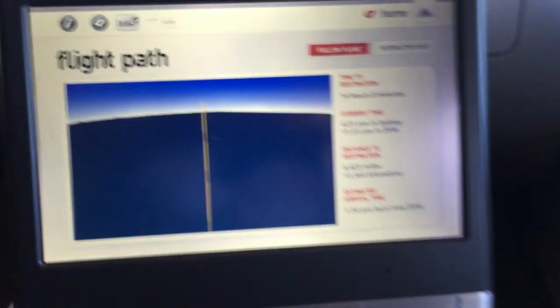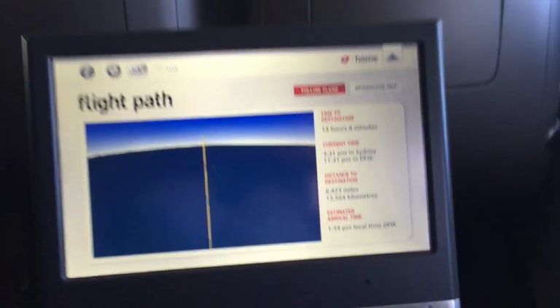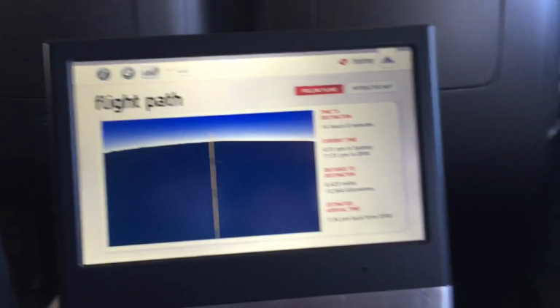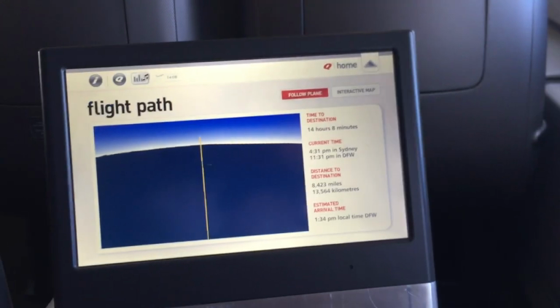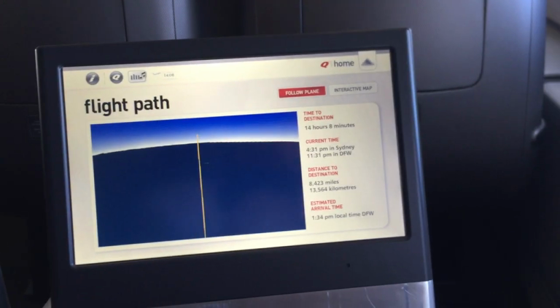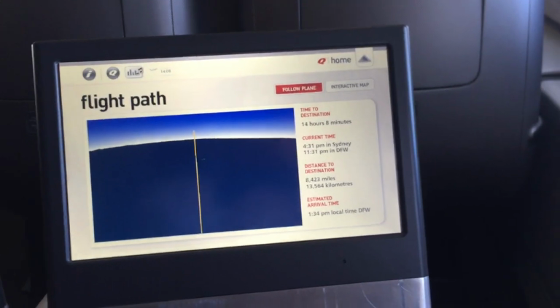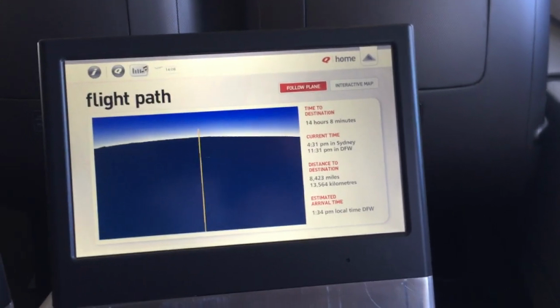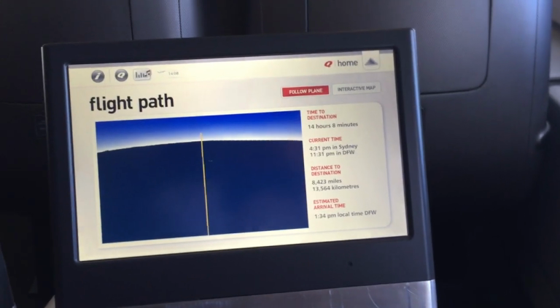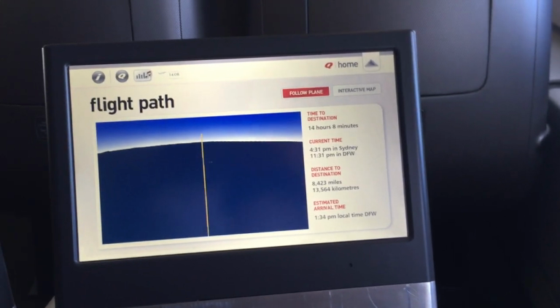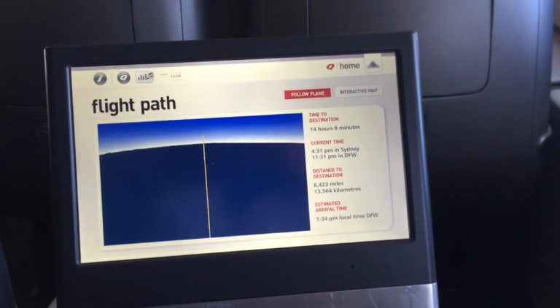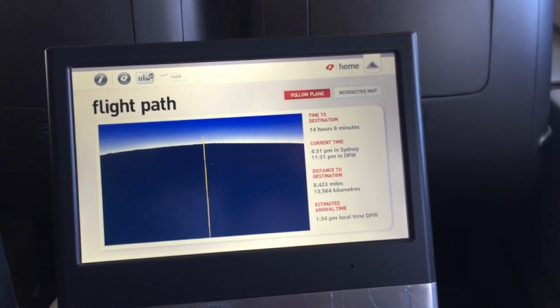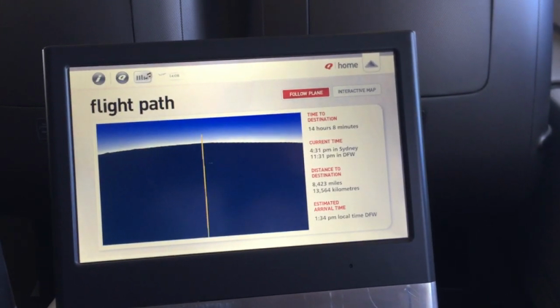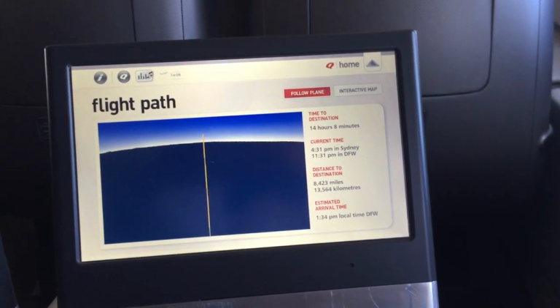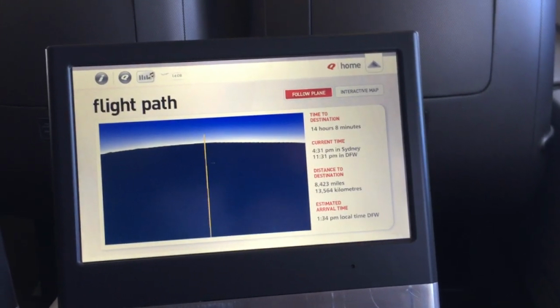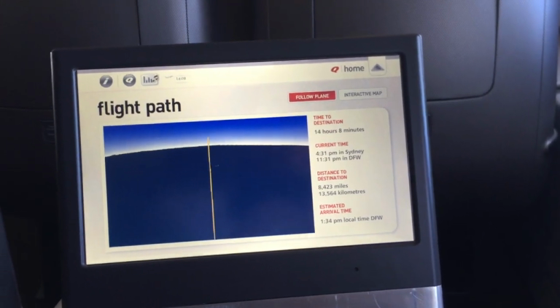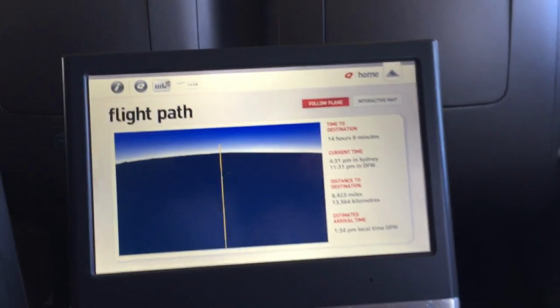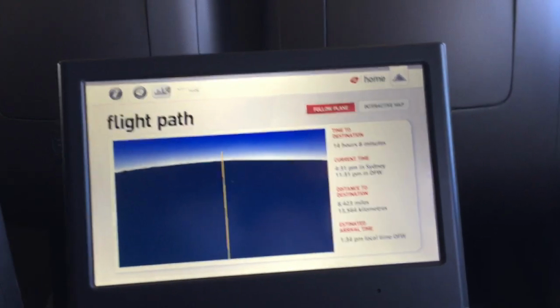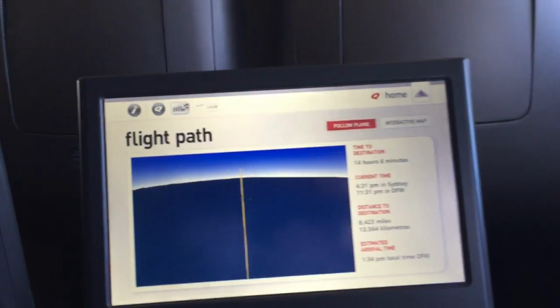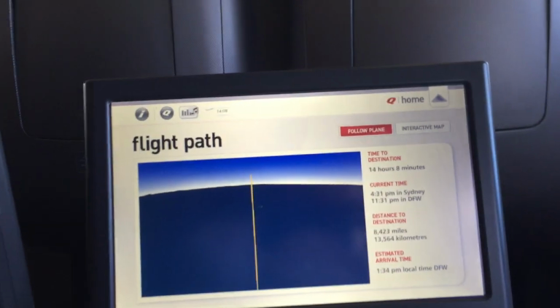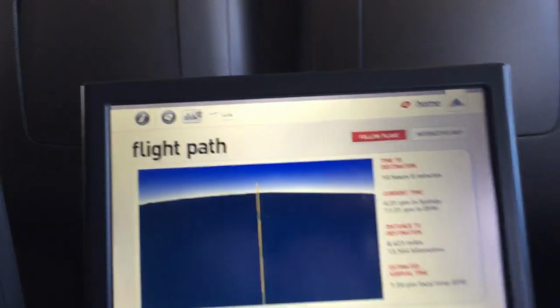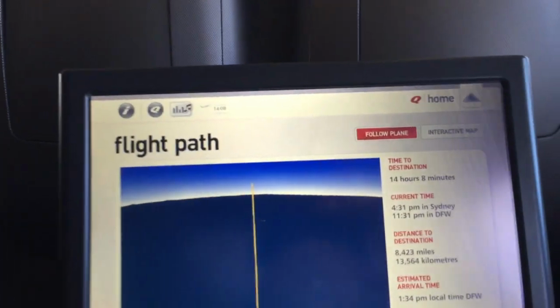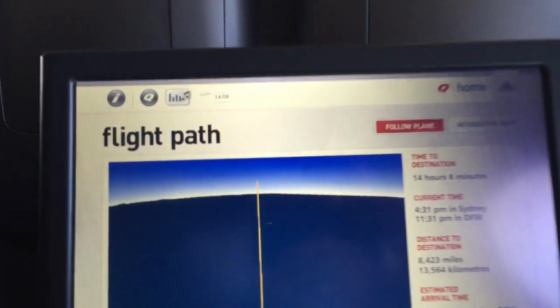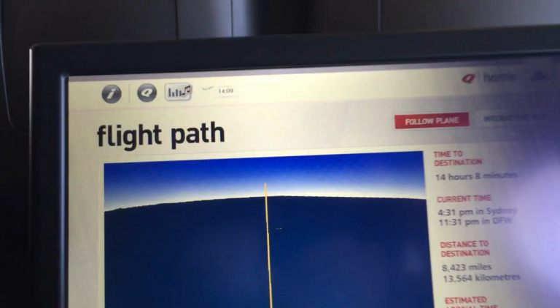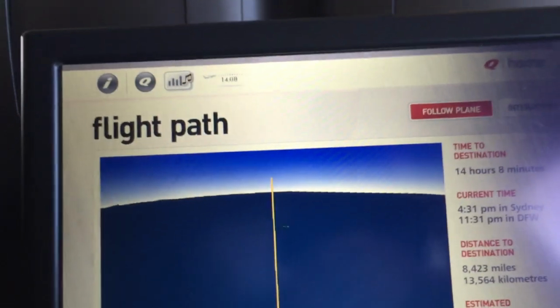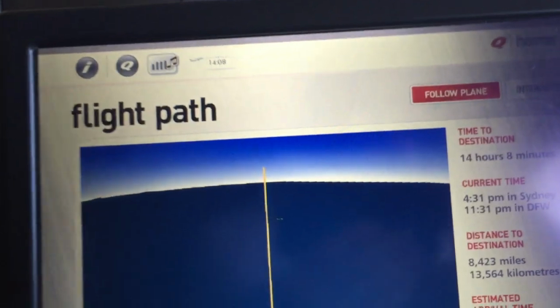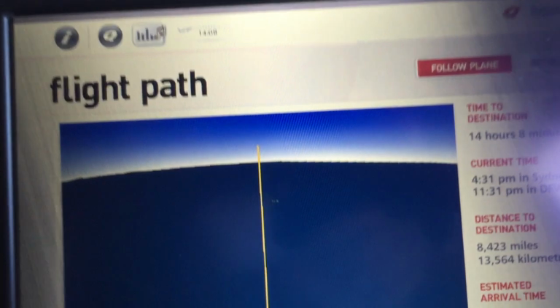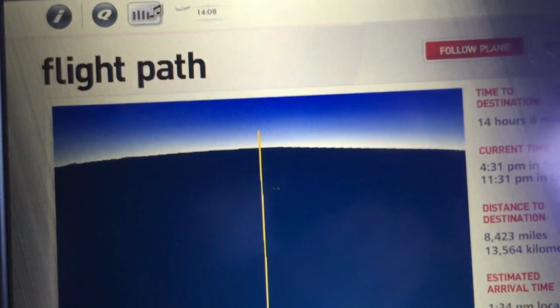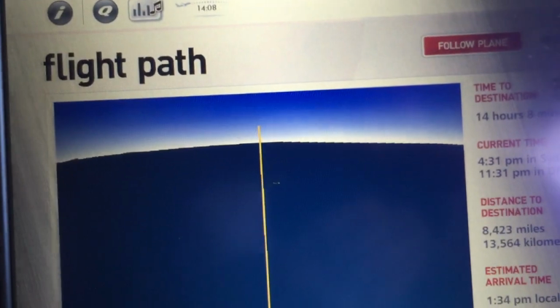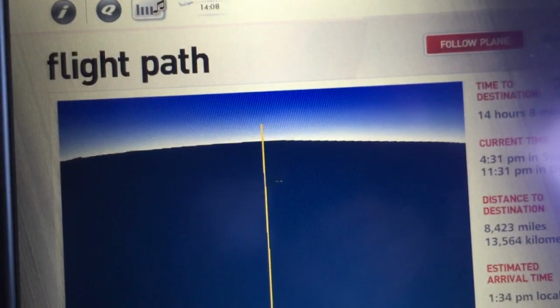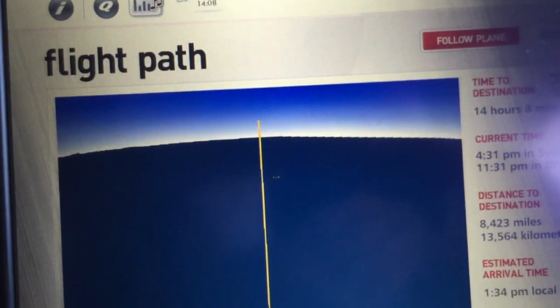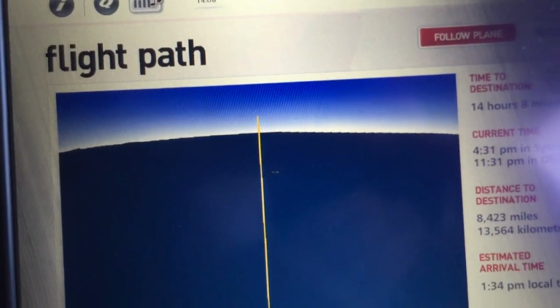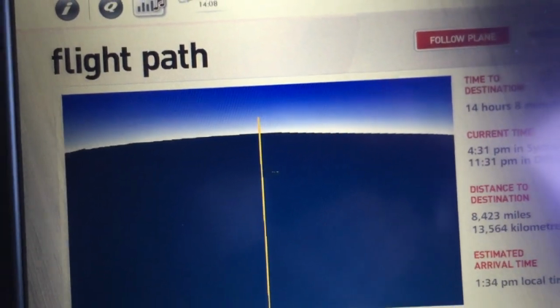The in-flight display on the Qantas aircraft shows the curvature, showing the aircraft curving over the Earth.